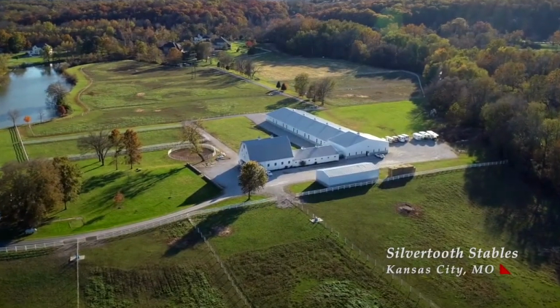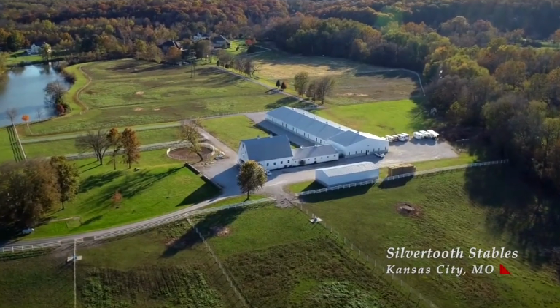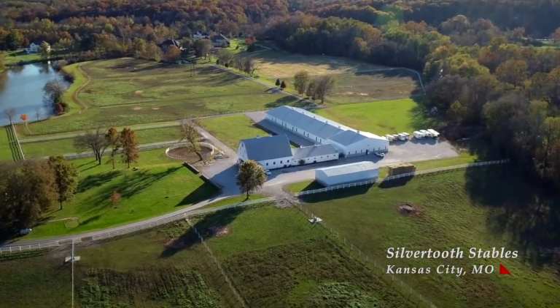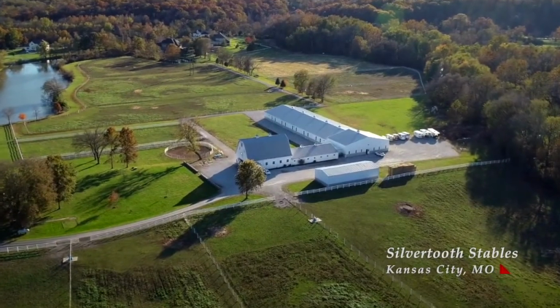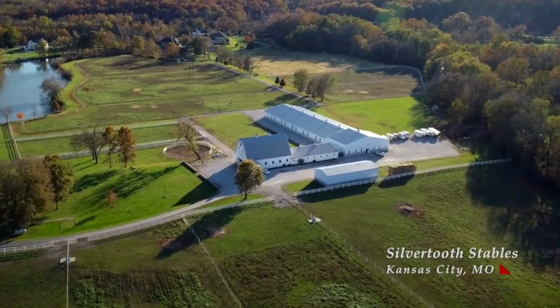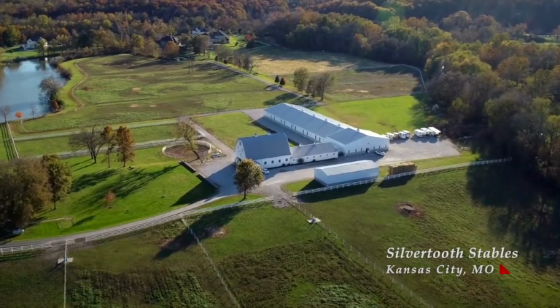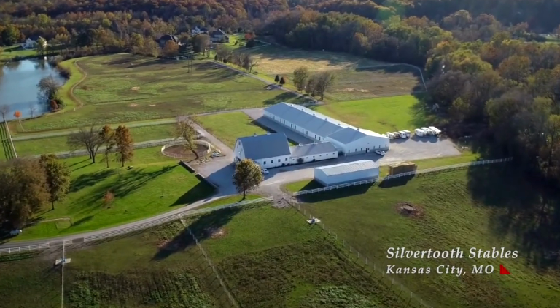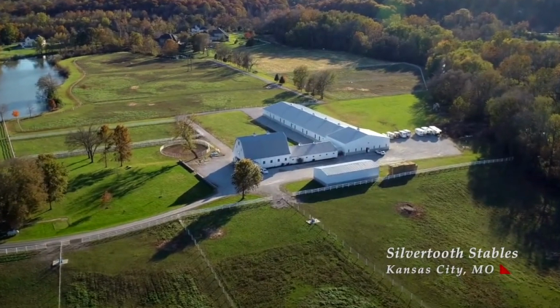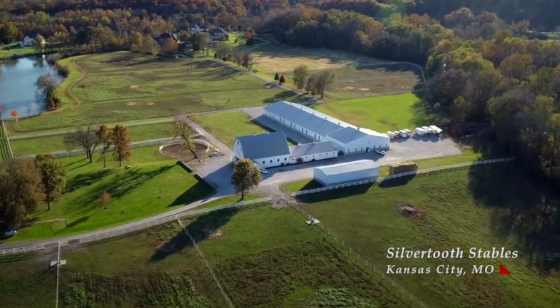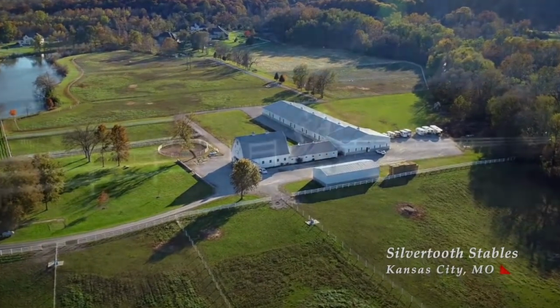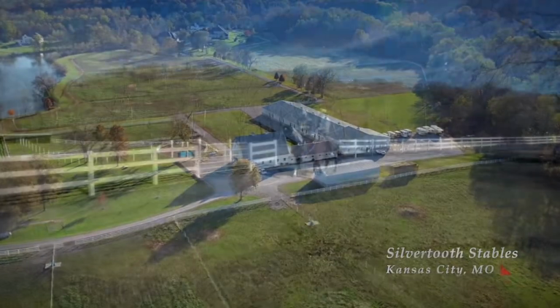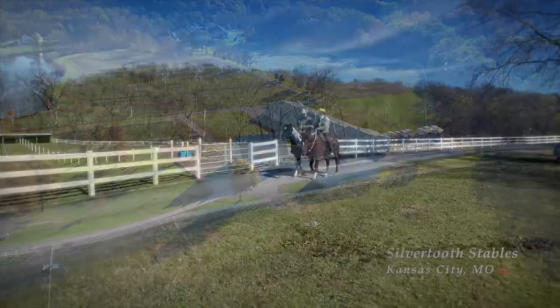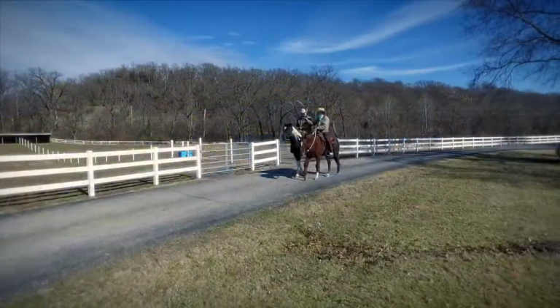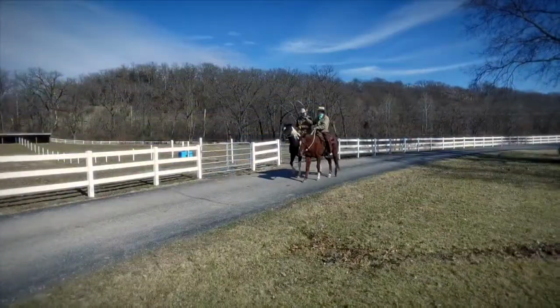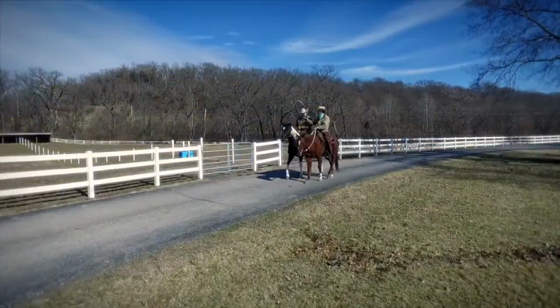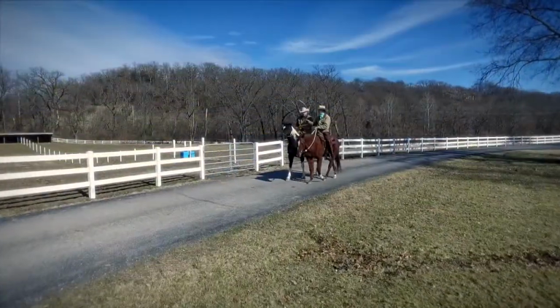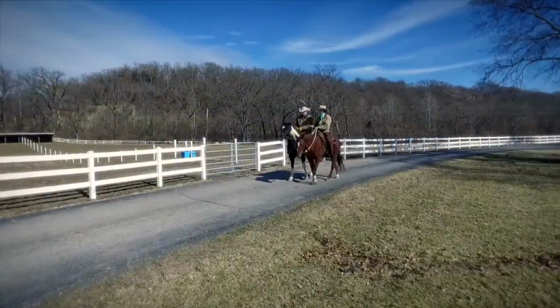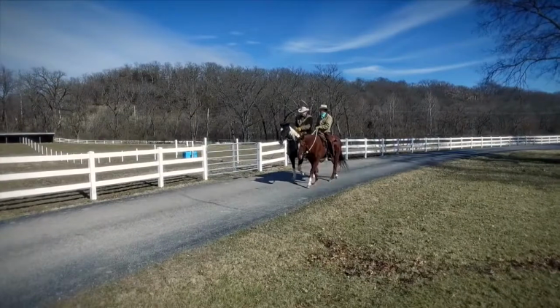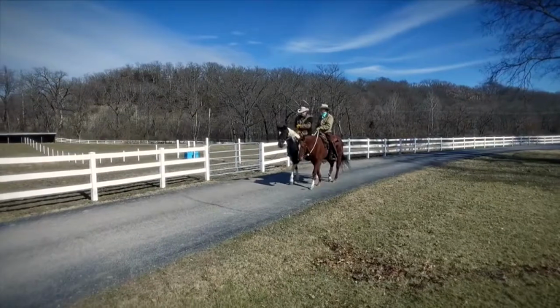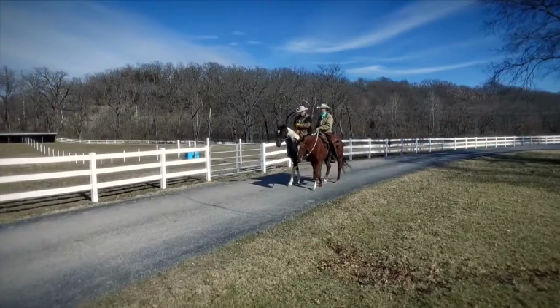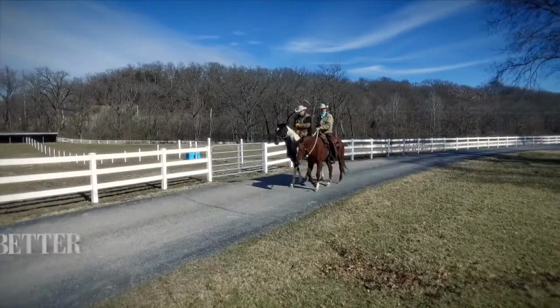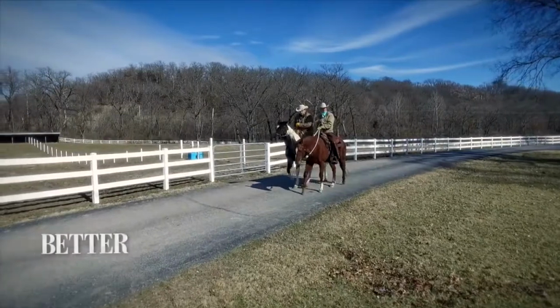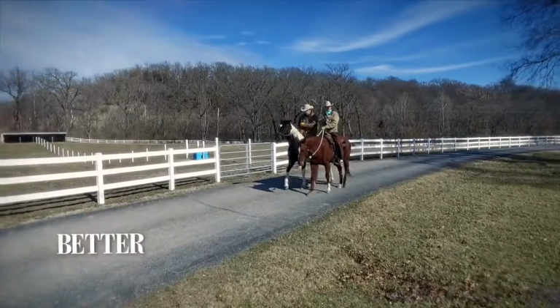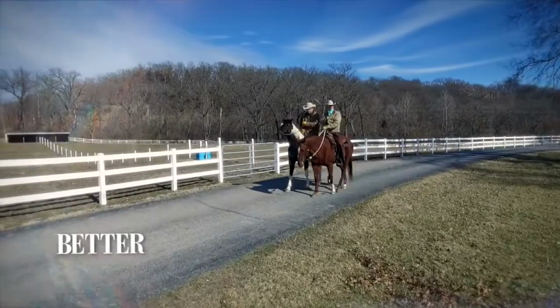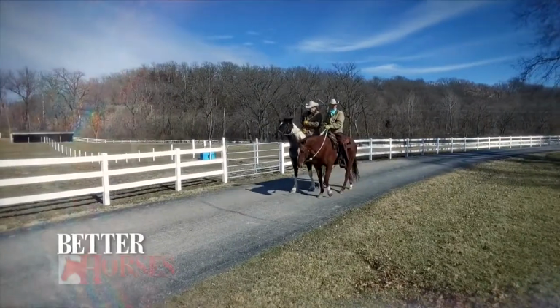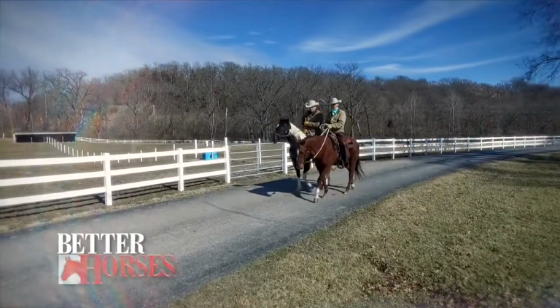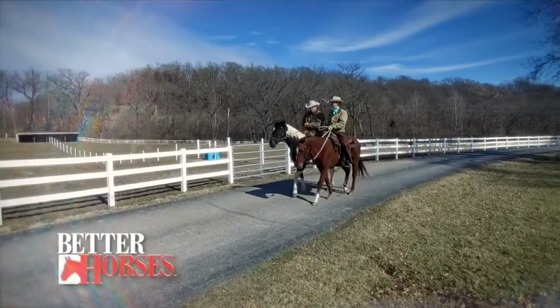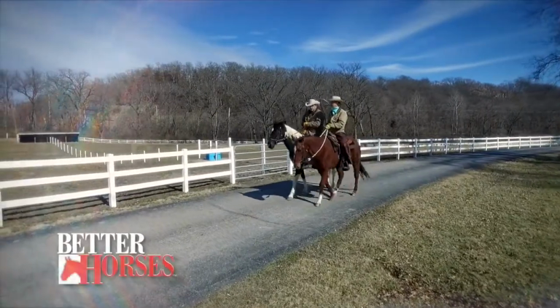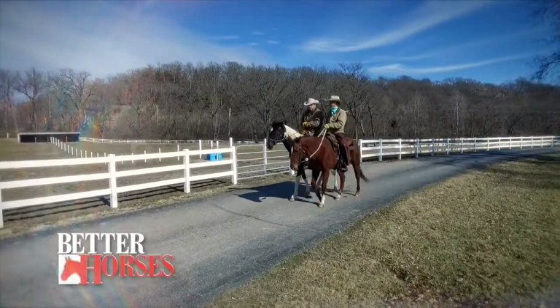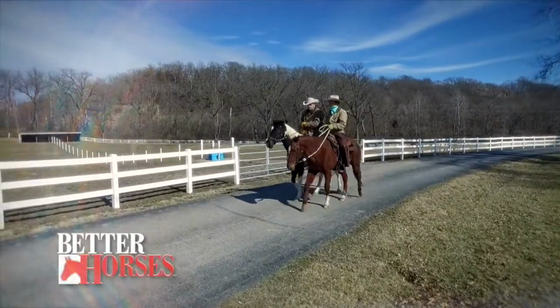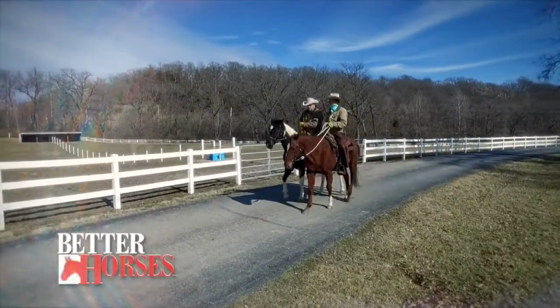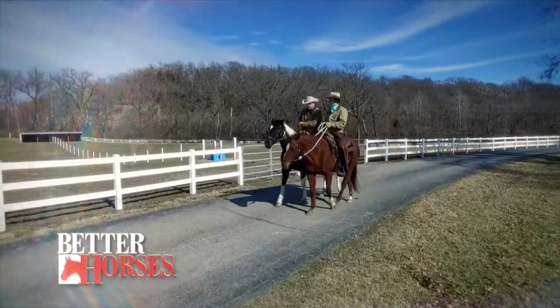We've got the fences all squared away. I've got the north side done, and Ernie, I think the south side fences look good. We're good to go.